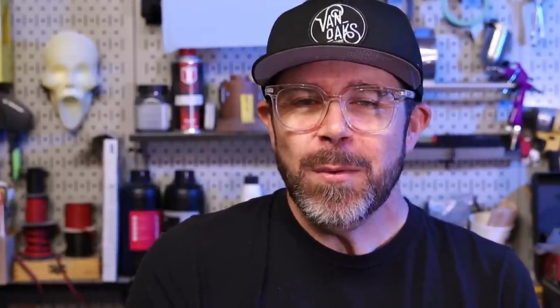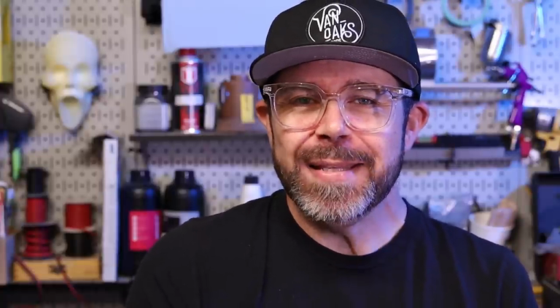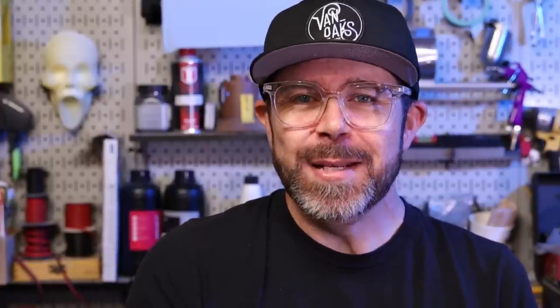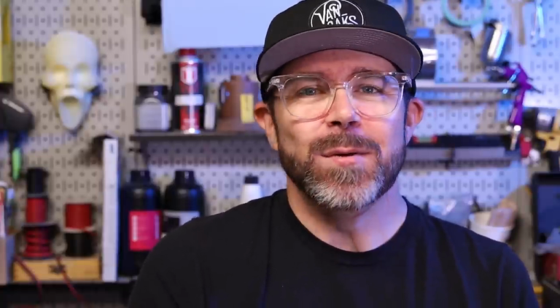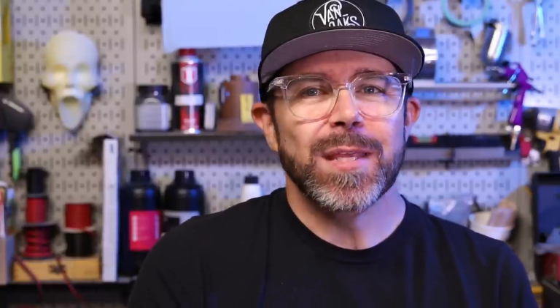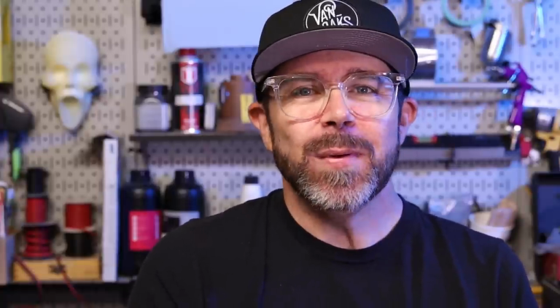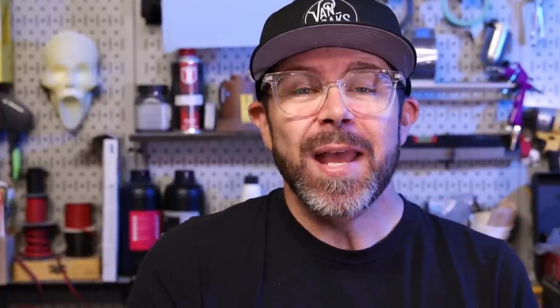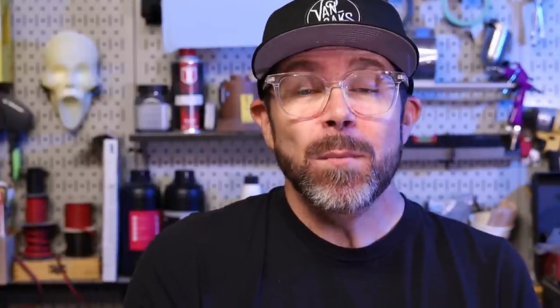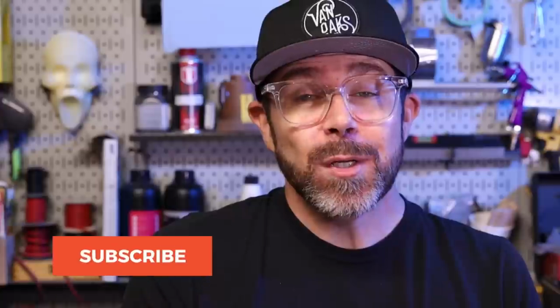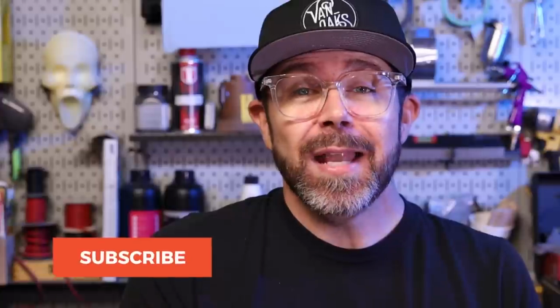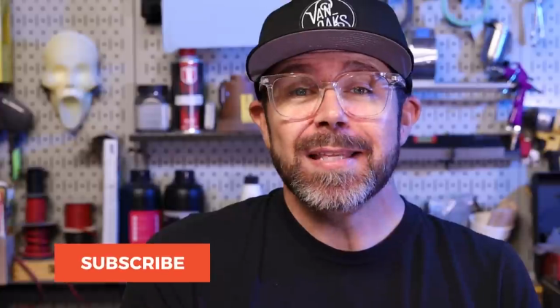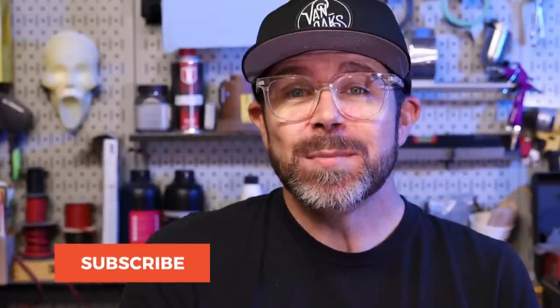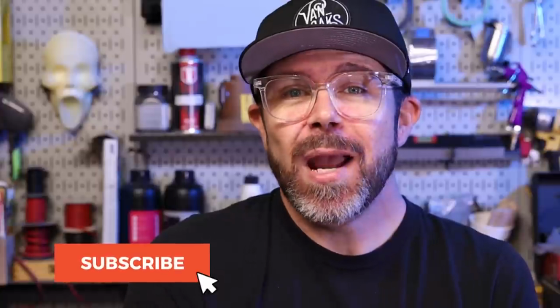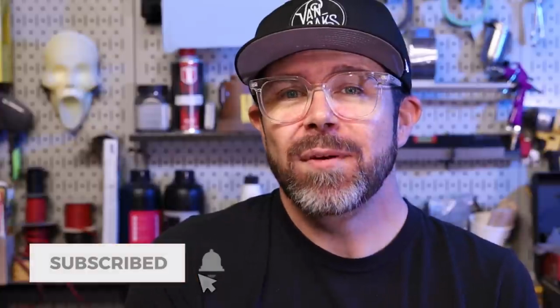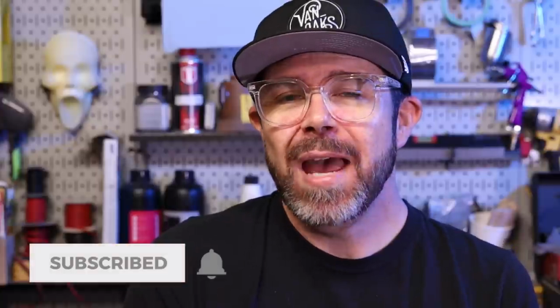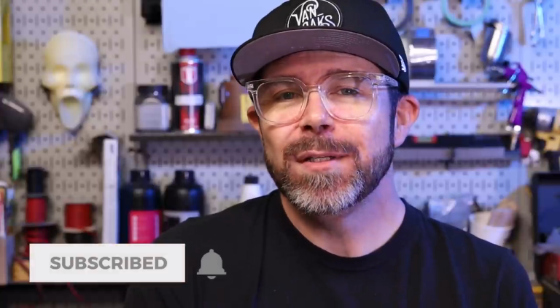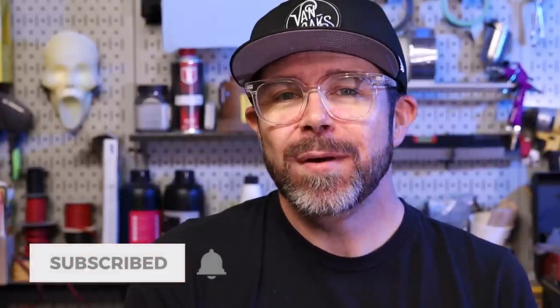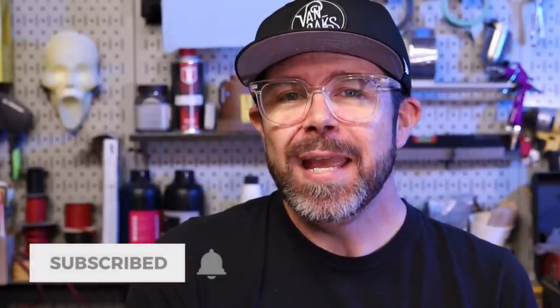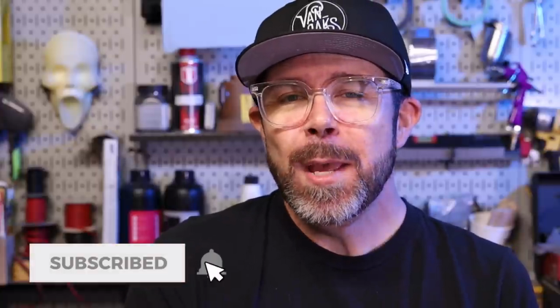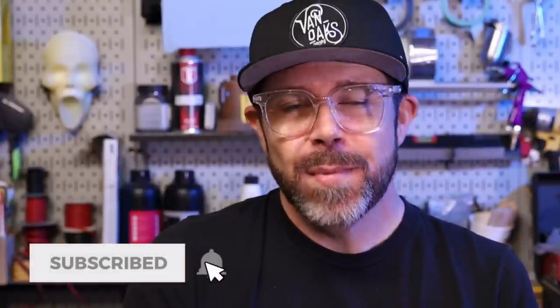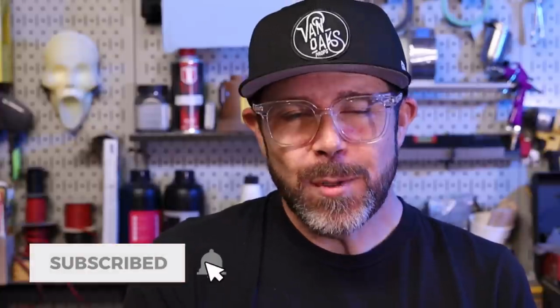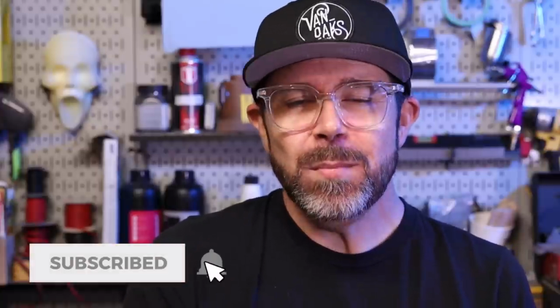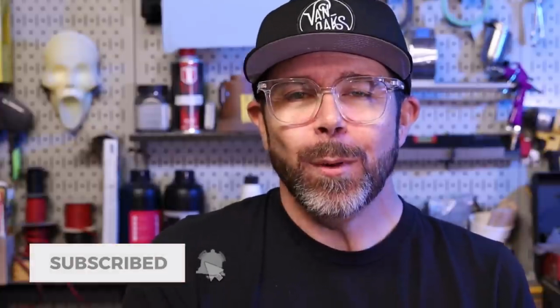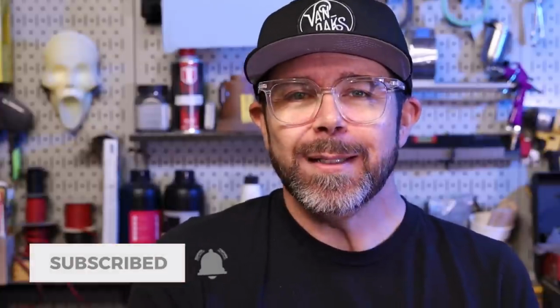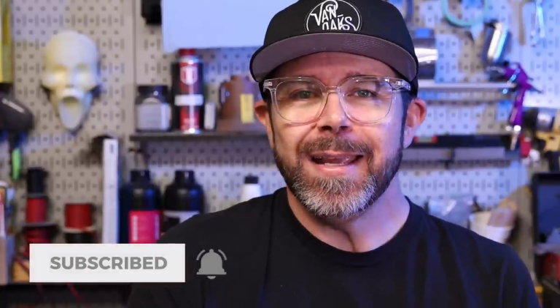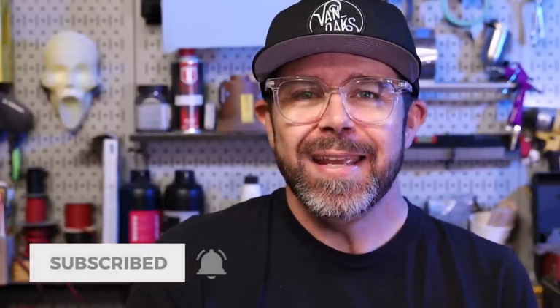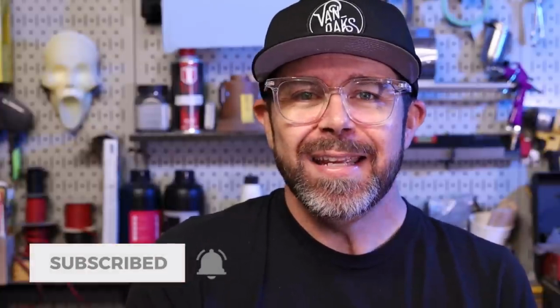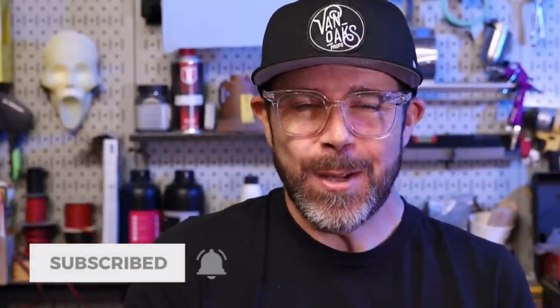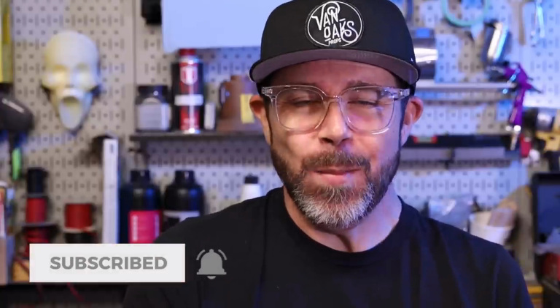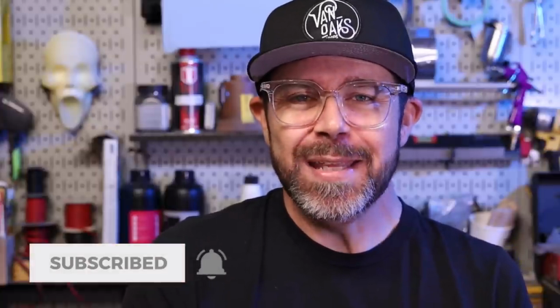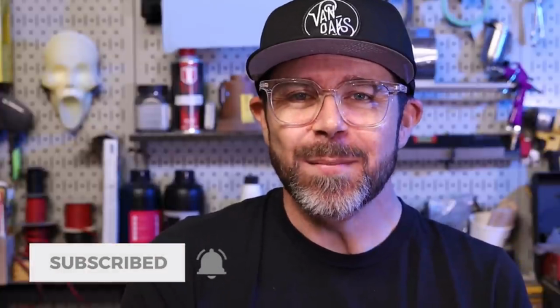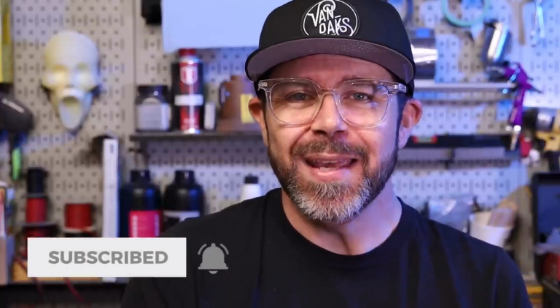Well, that's going to do it for this one. Be sure to like and subscribe if you haven't already. But most importantly, go make something.